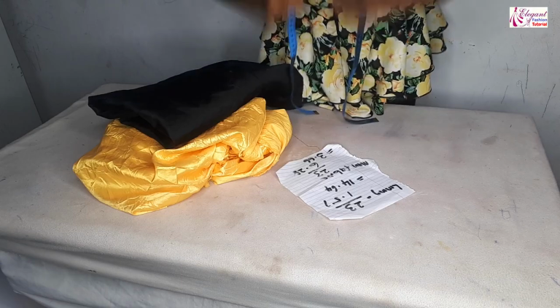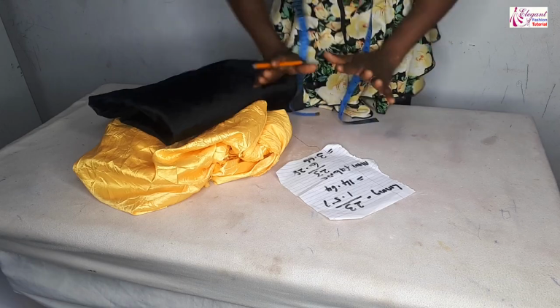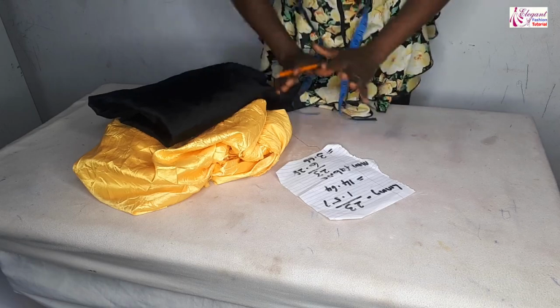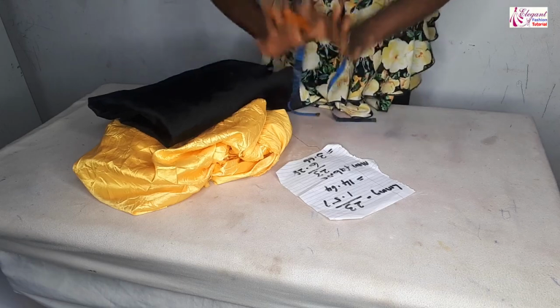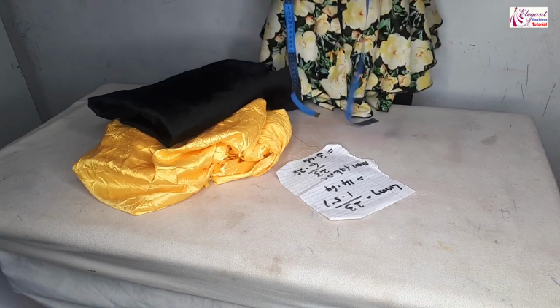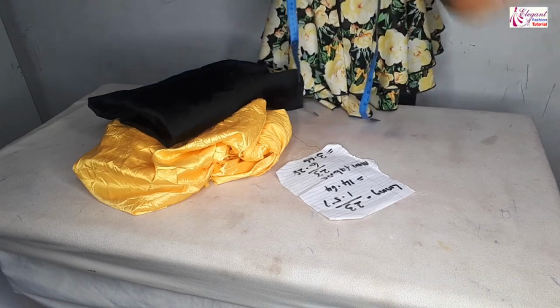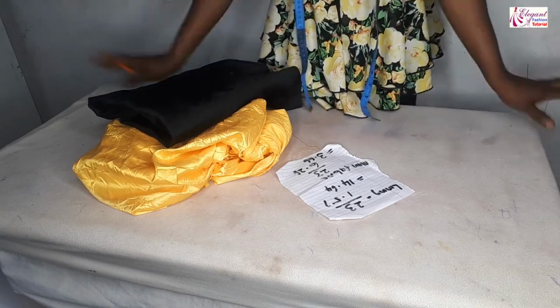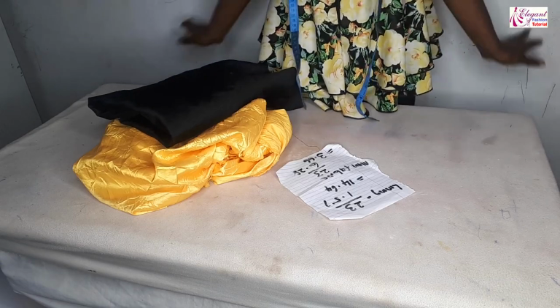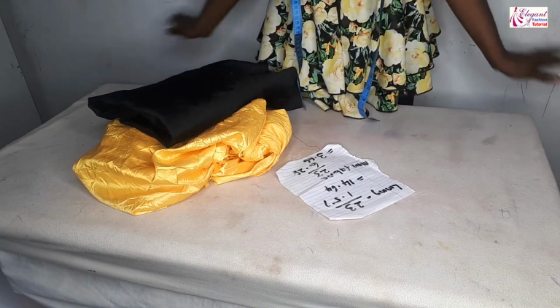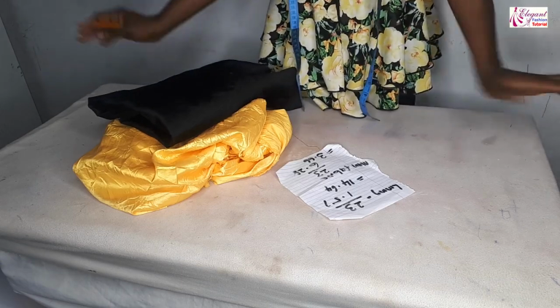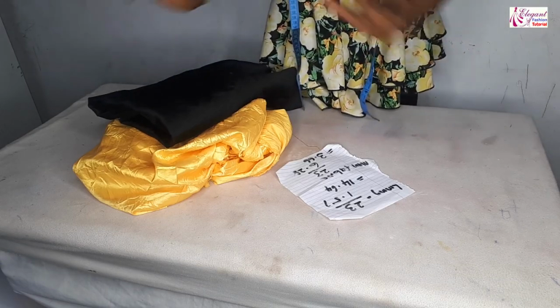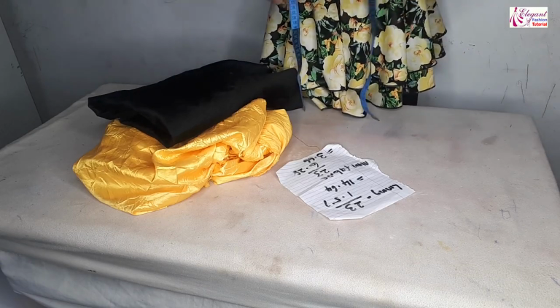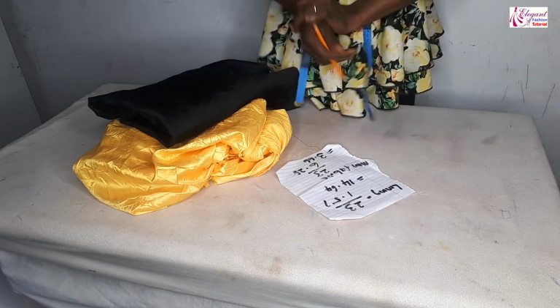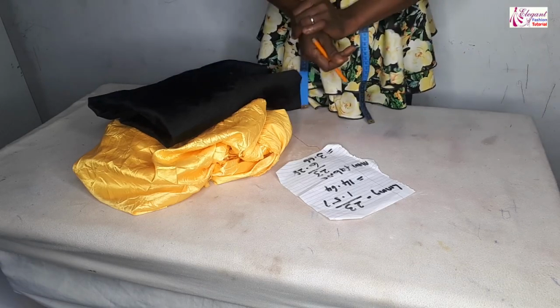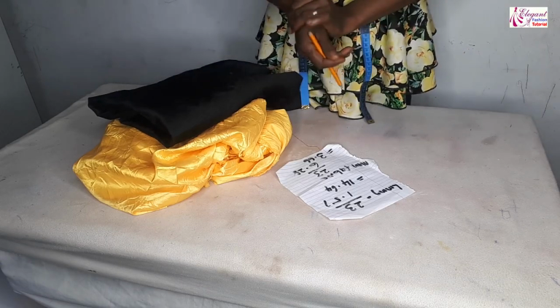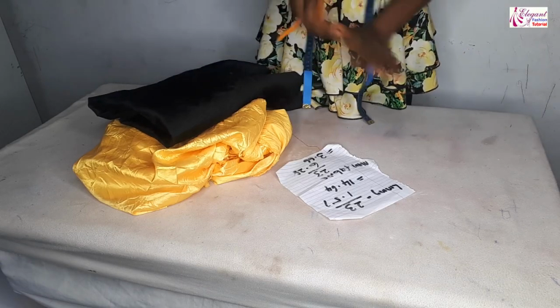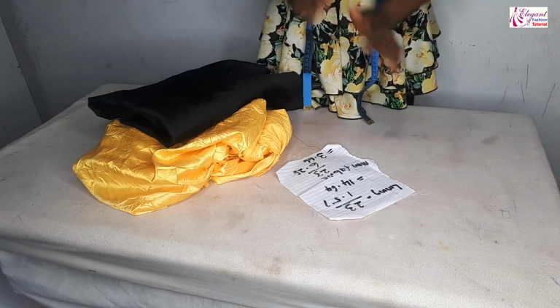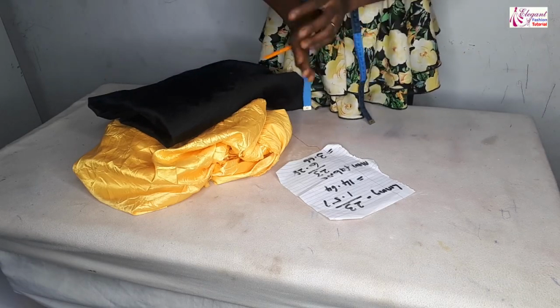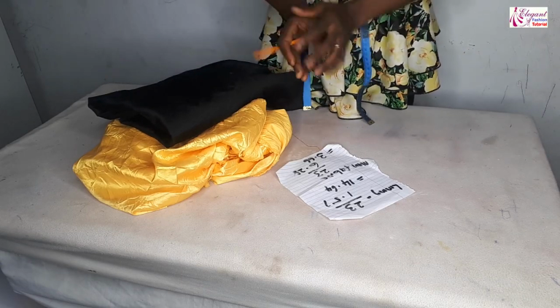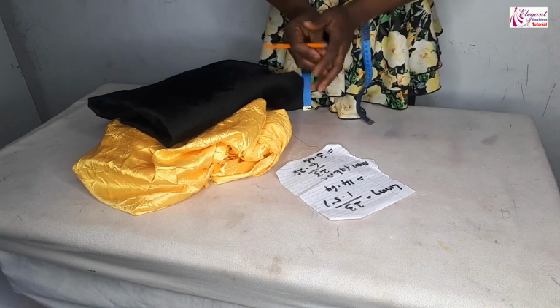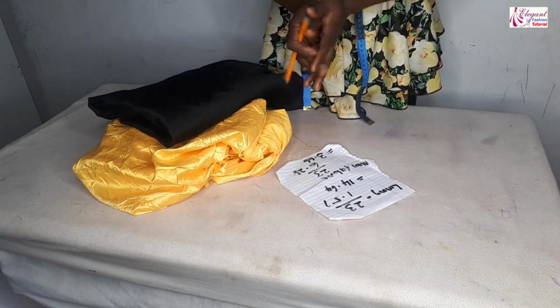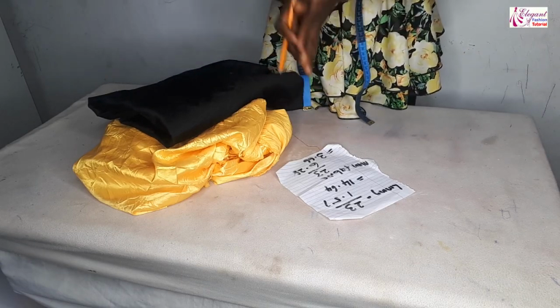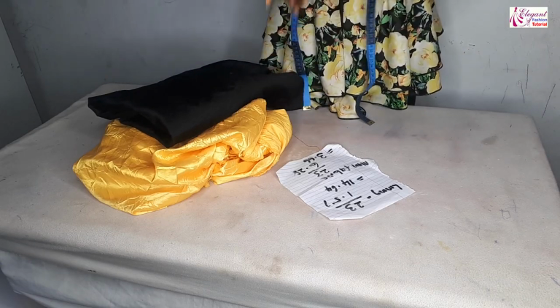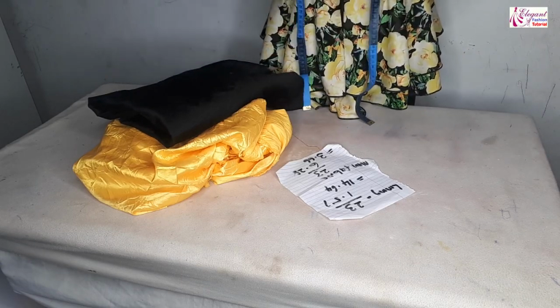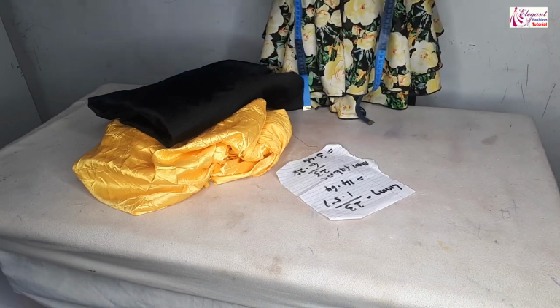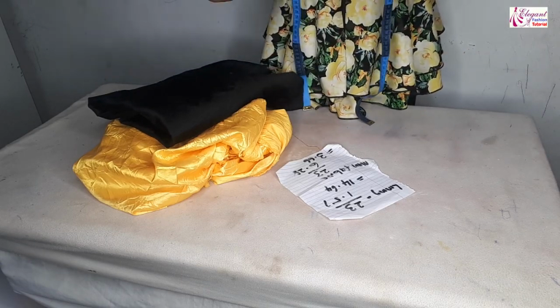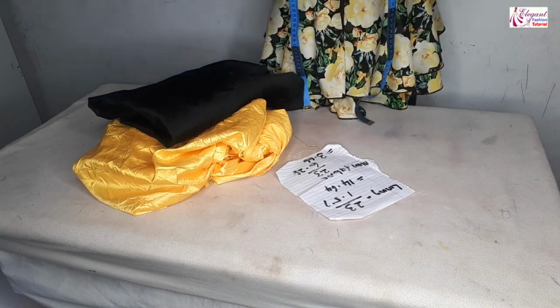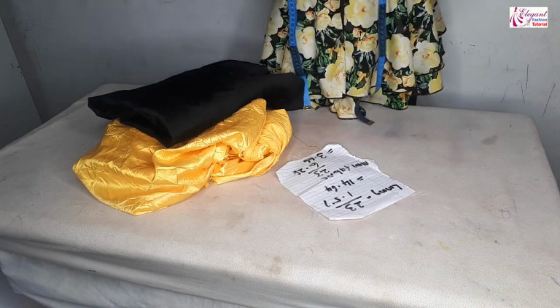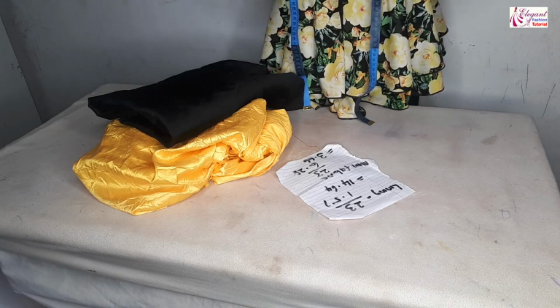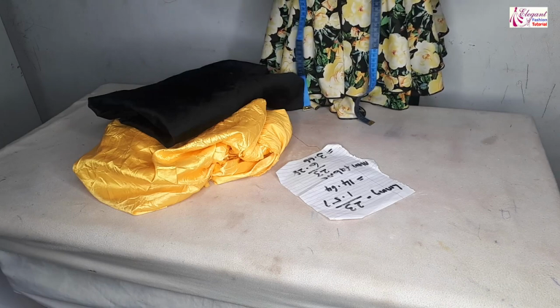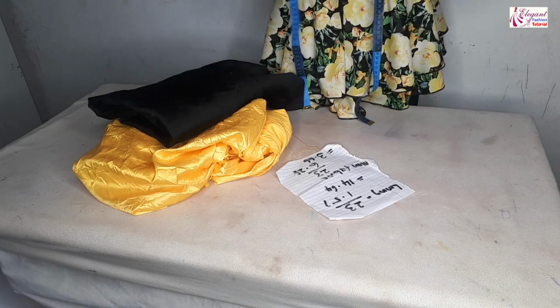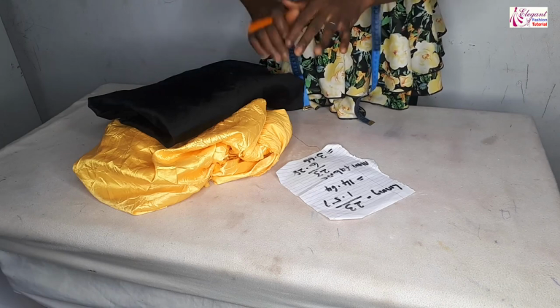Hey guys, welcome back to my channel. My name is Charles Spice. In today's video, we'll be making beautiful bubbled skirts.